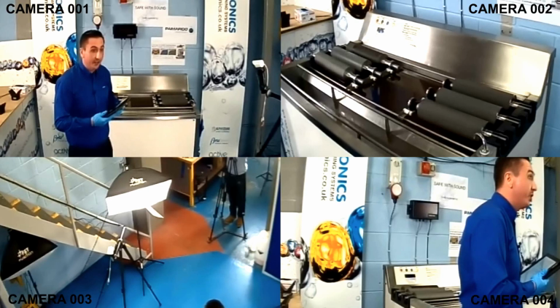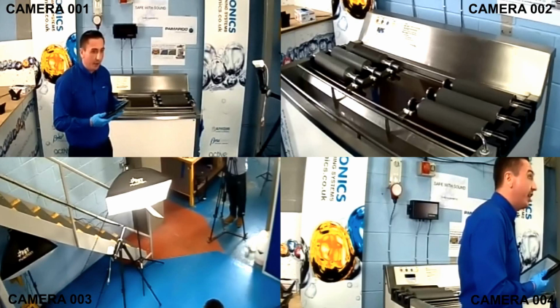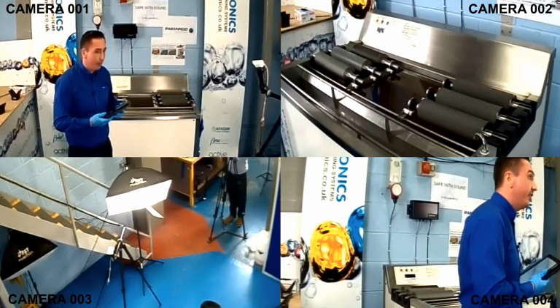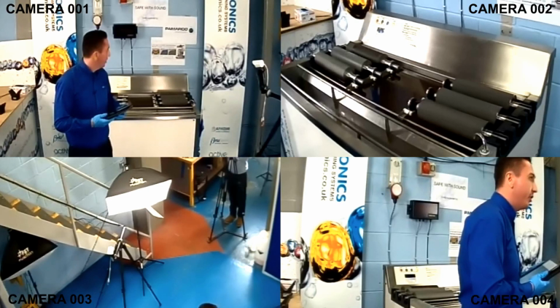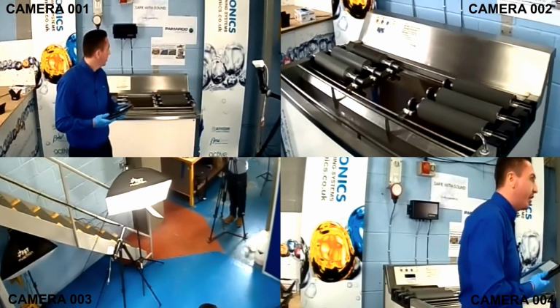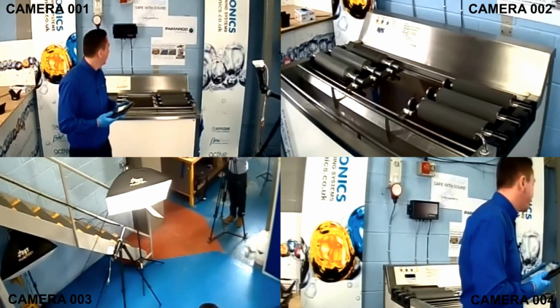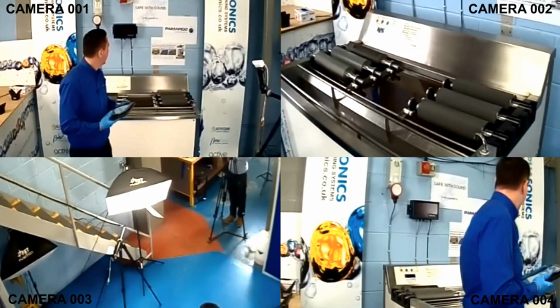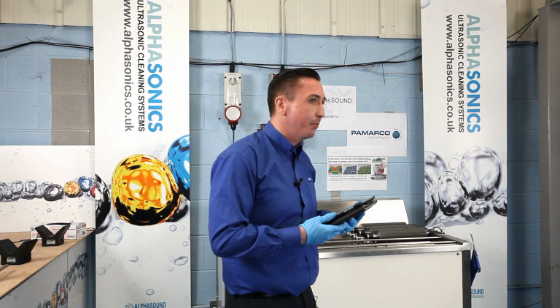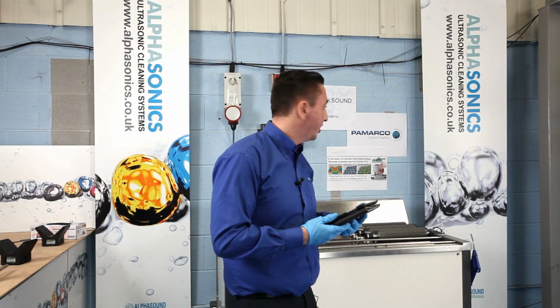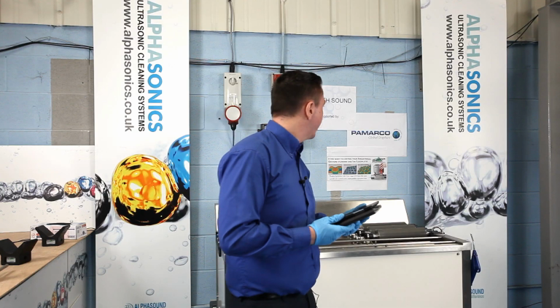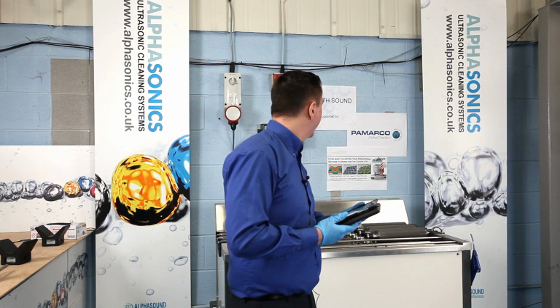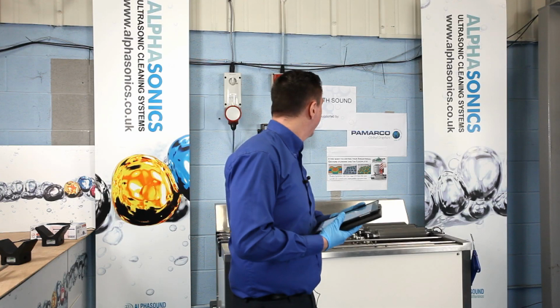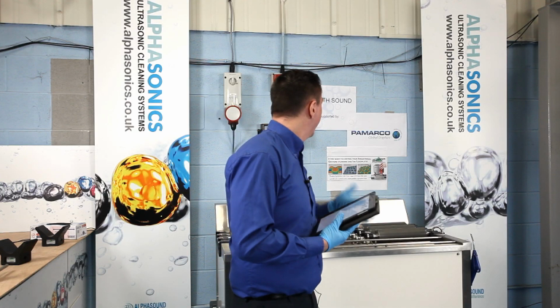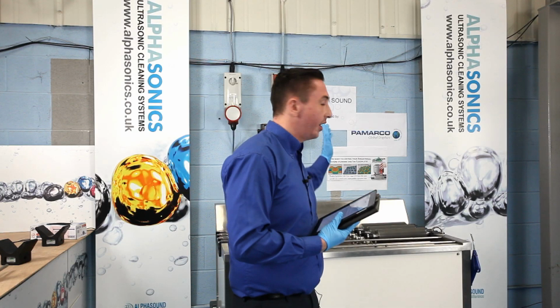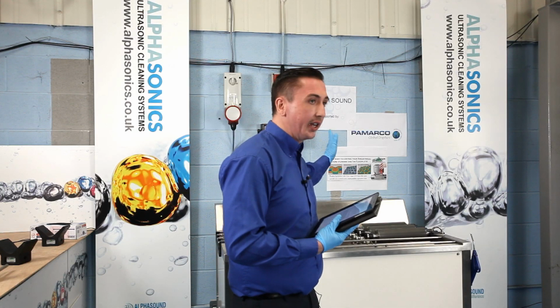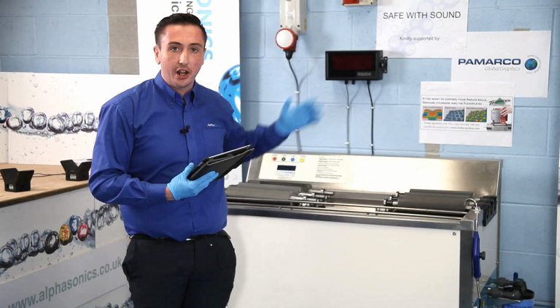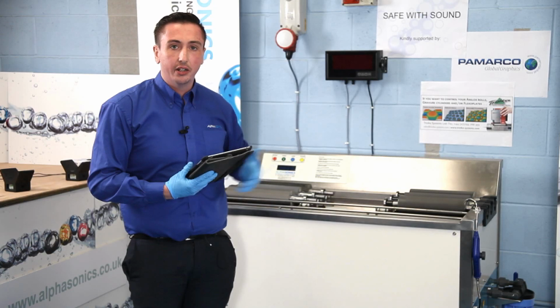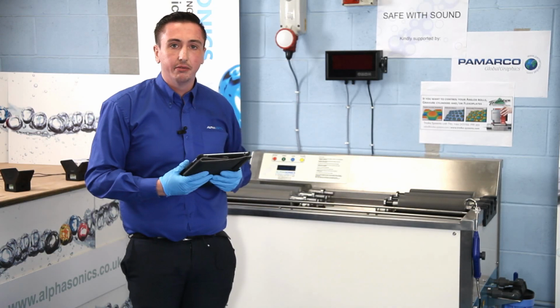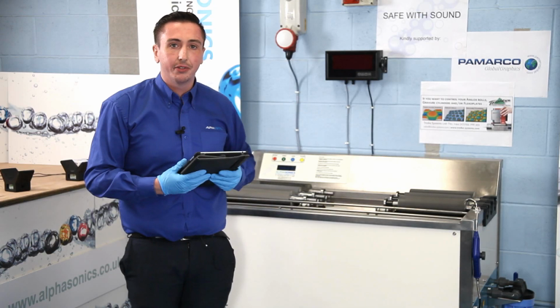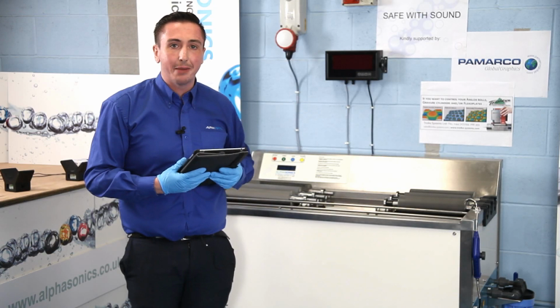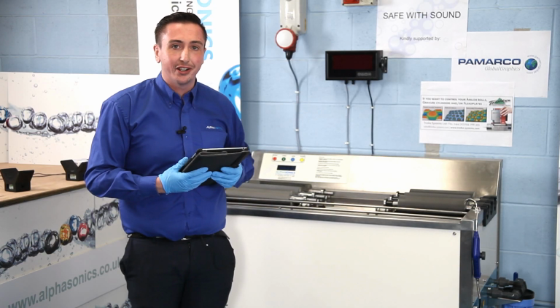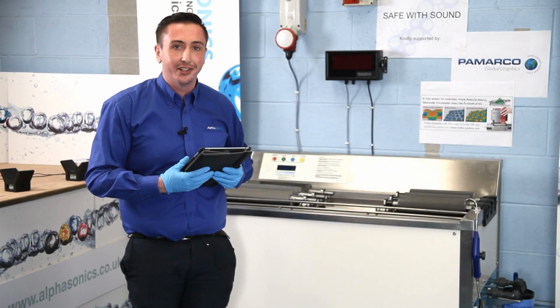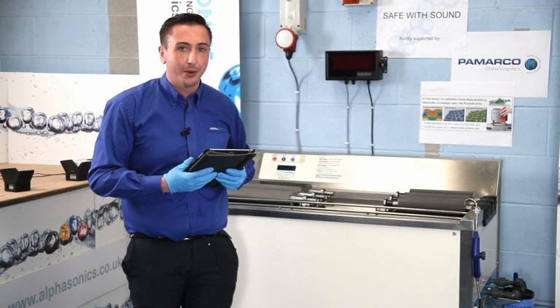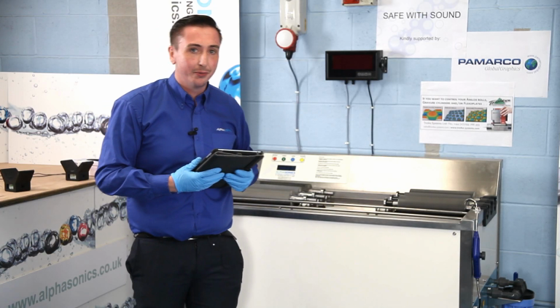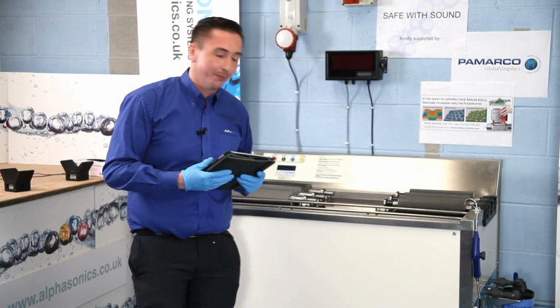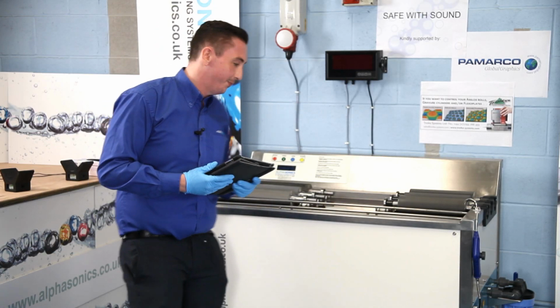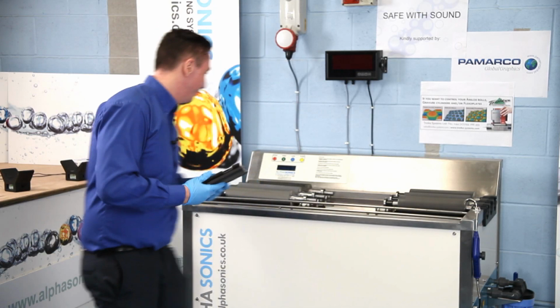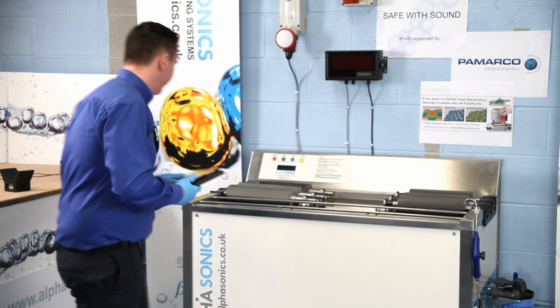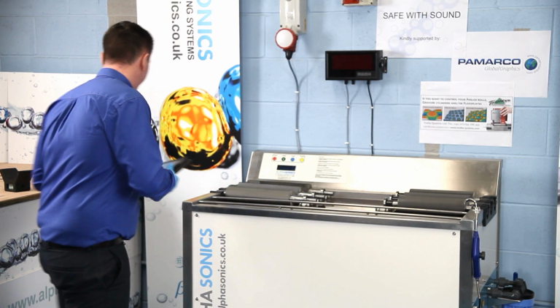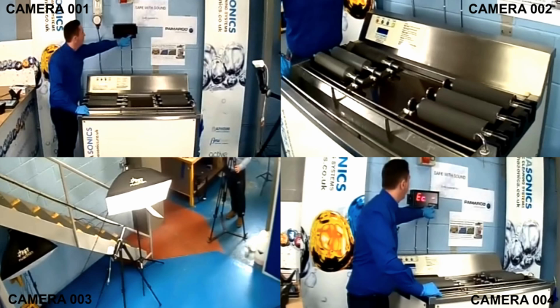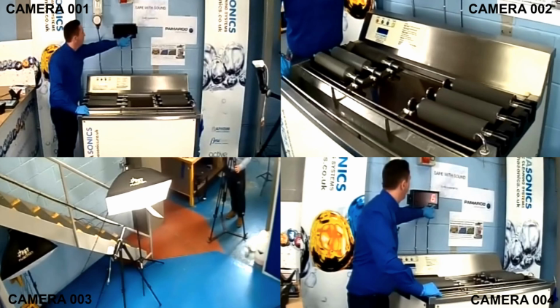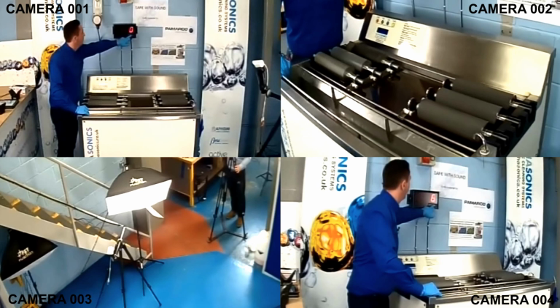So if you'll excuse me a second, I'll get the machine started and get our timer started as well. Let's go.